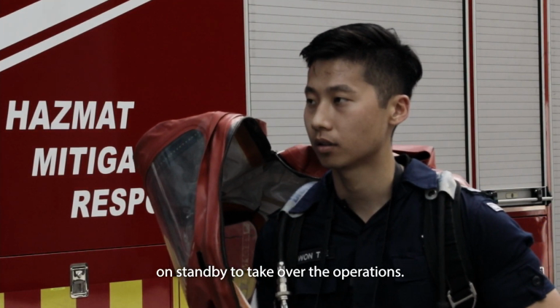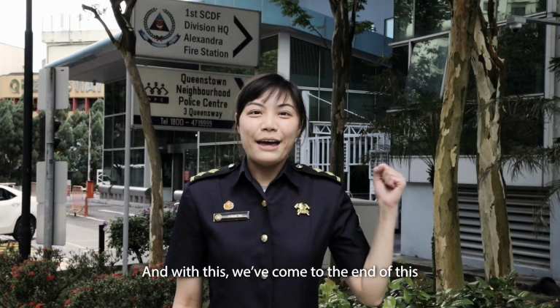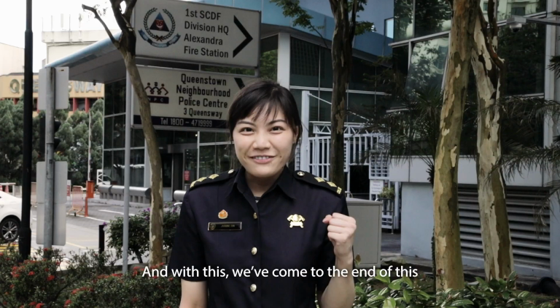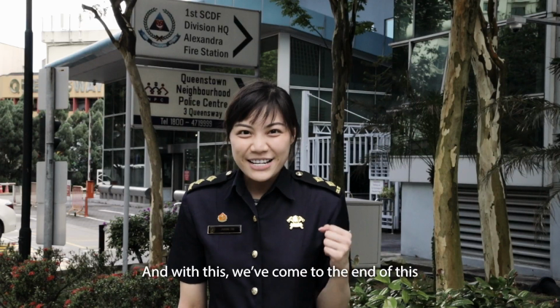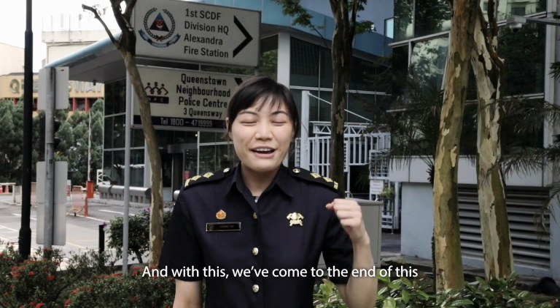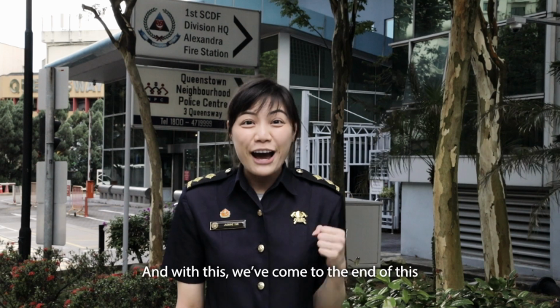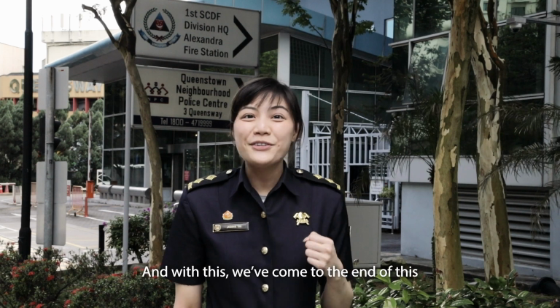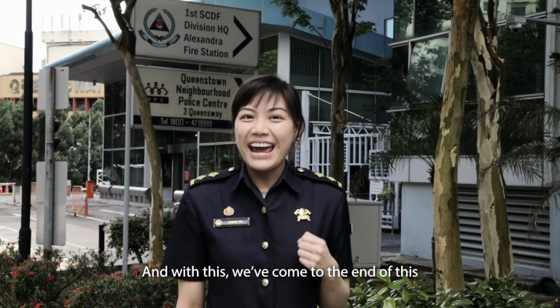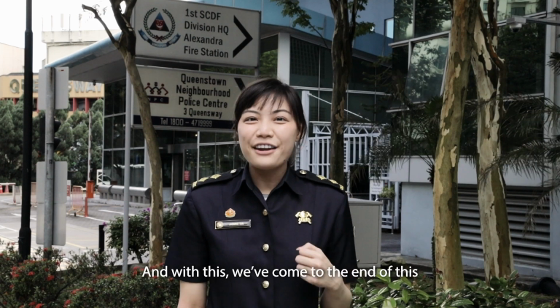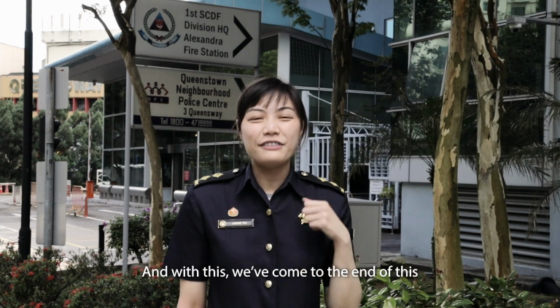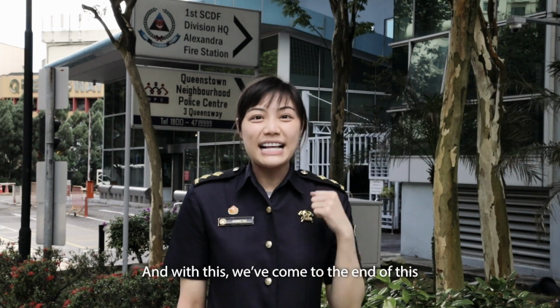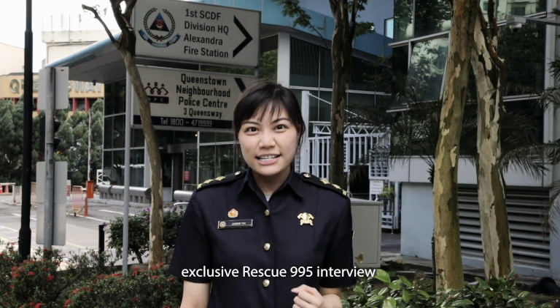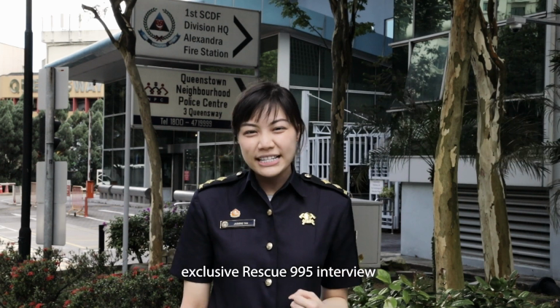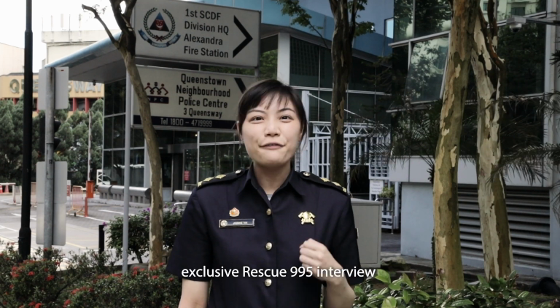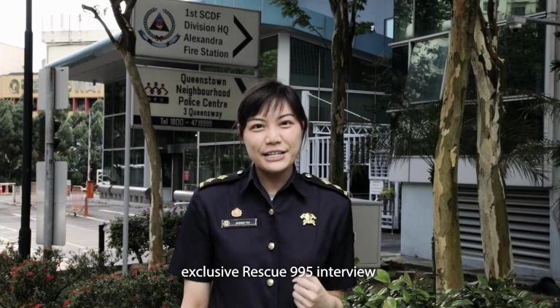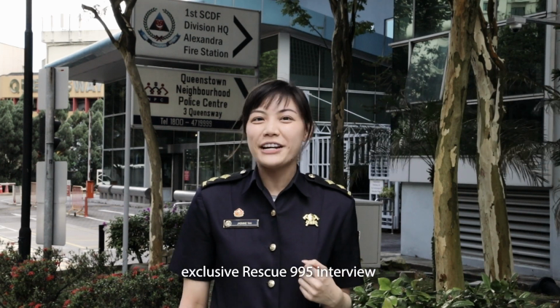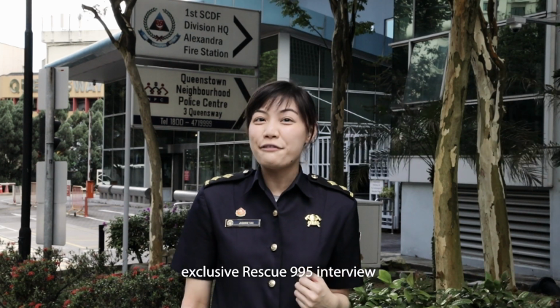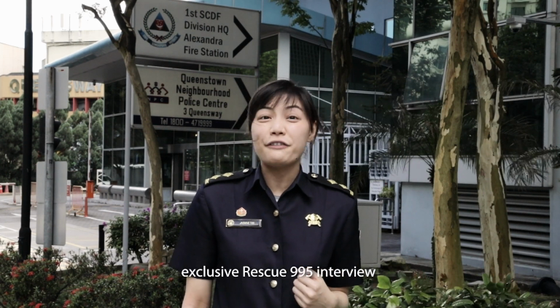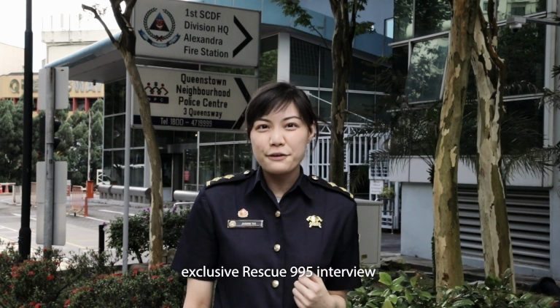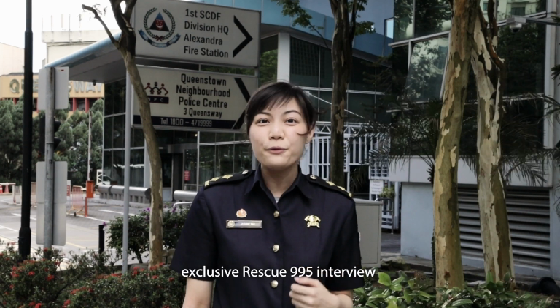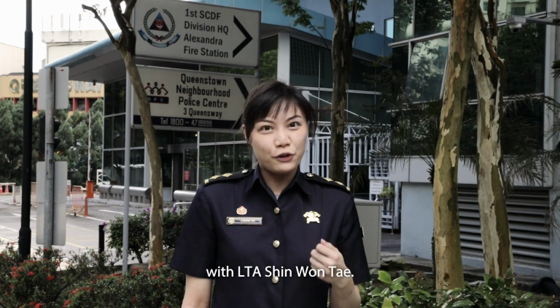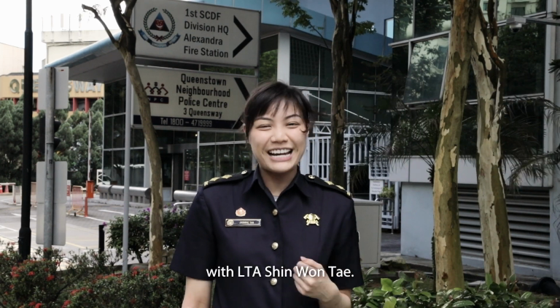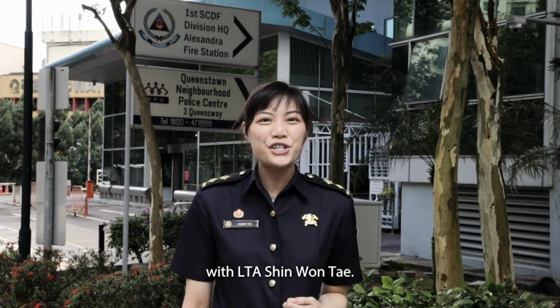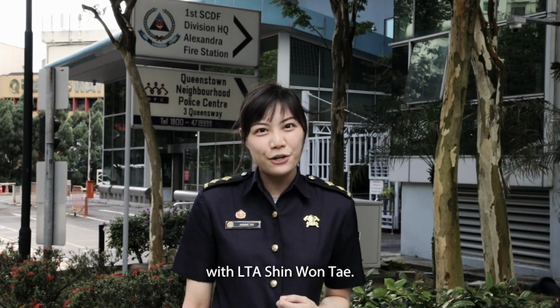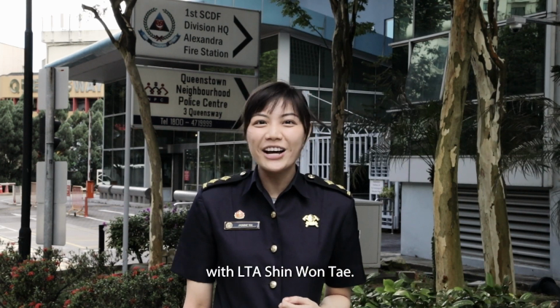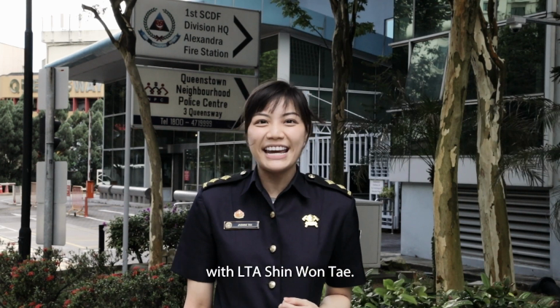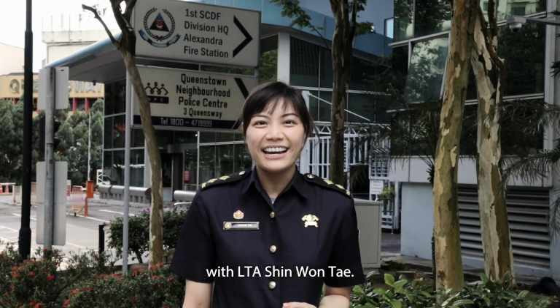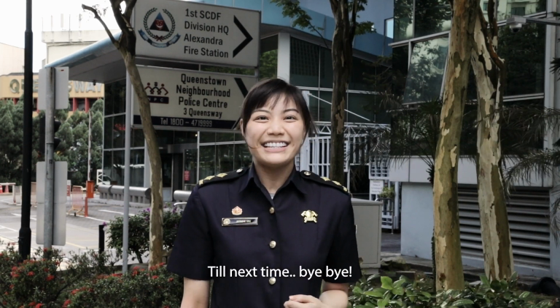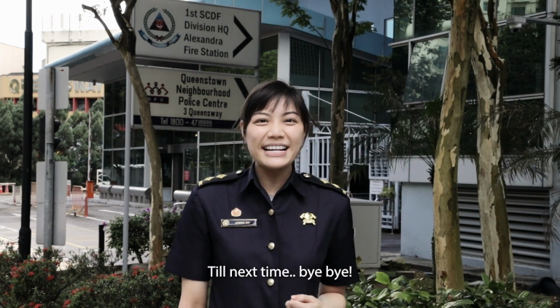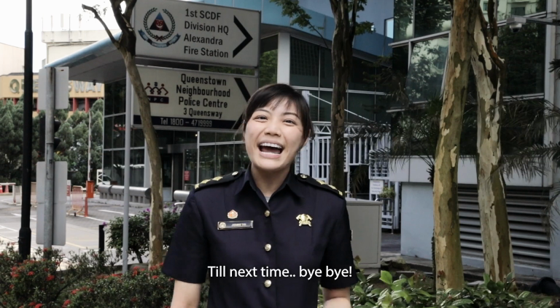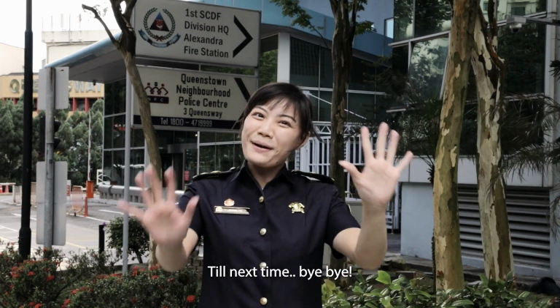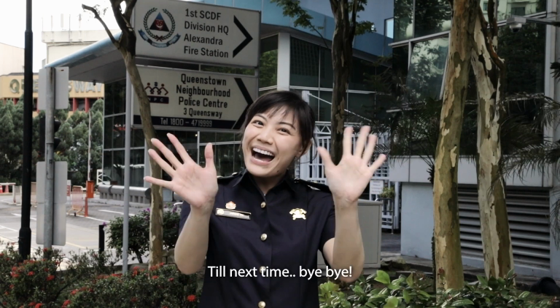And with this, we have come to the end of this exclusive Rescue 995 interview with Lieutenant Shin Won Tae. Till next time, bye-bye!